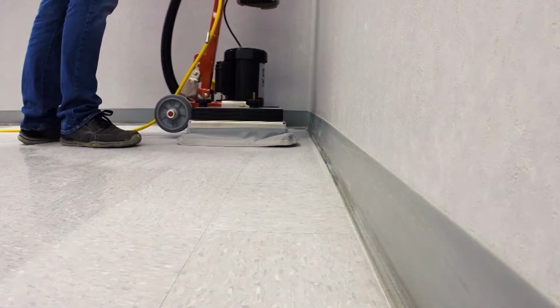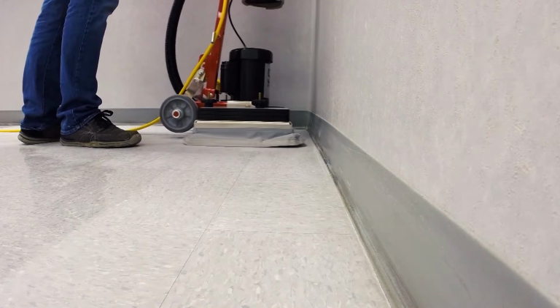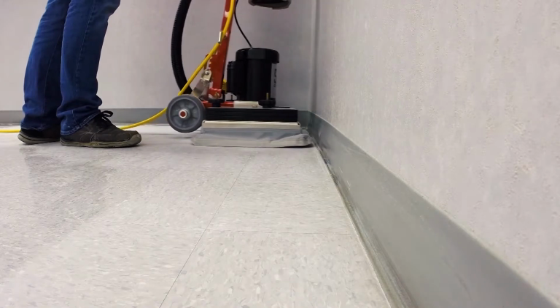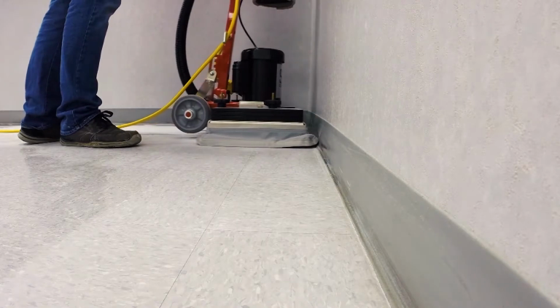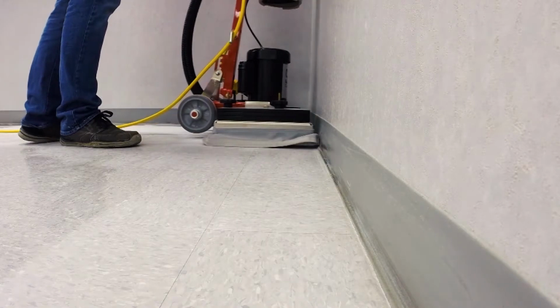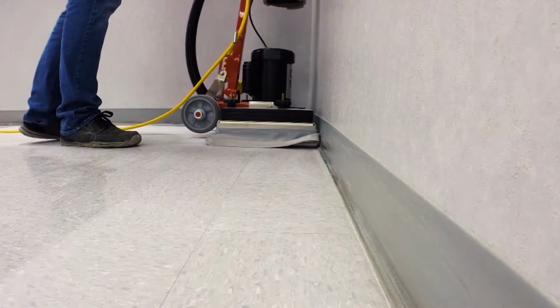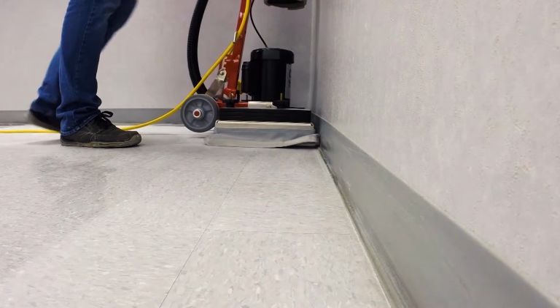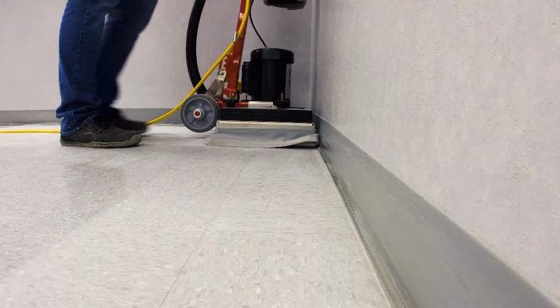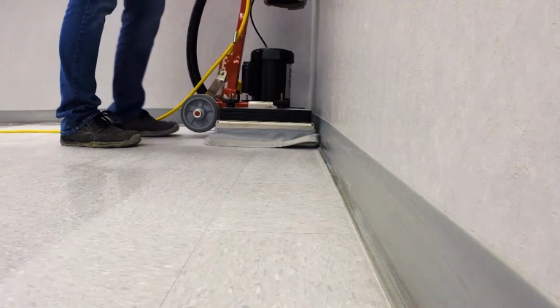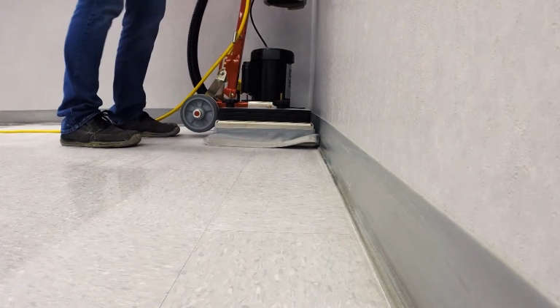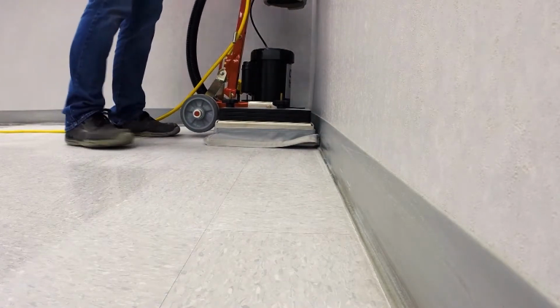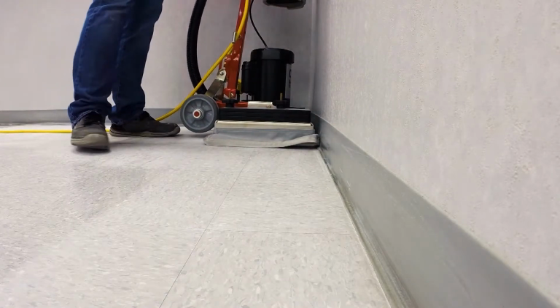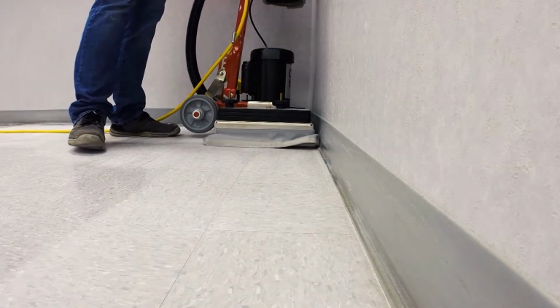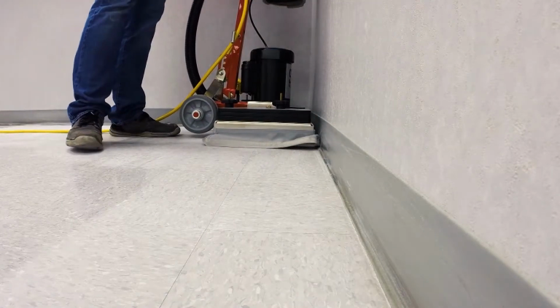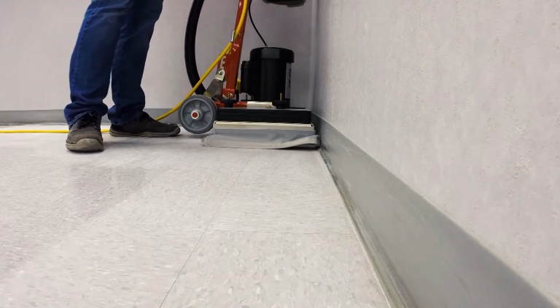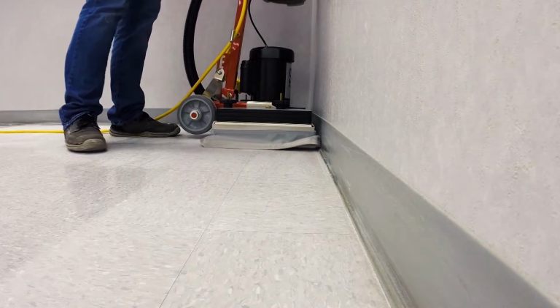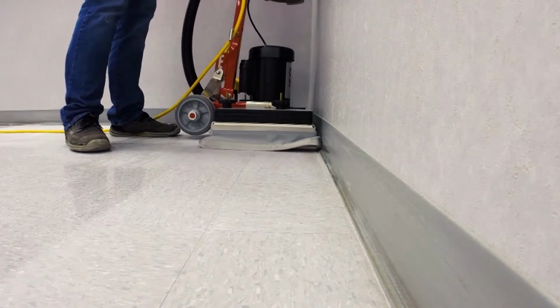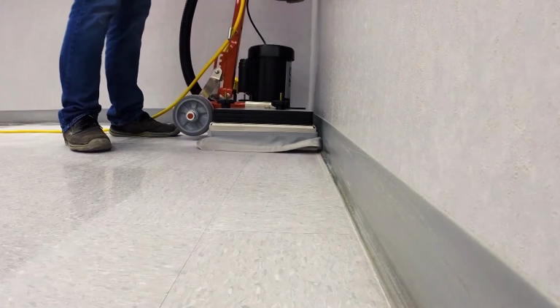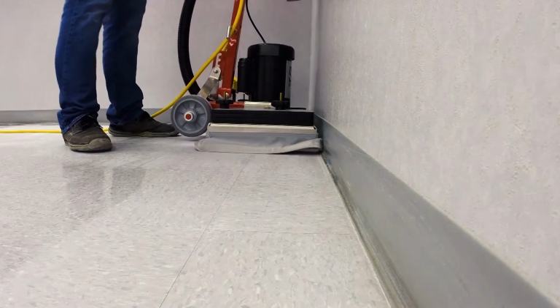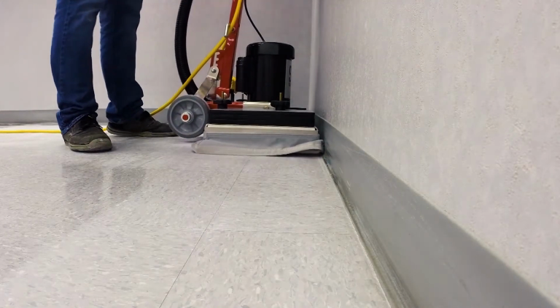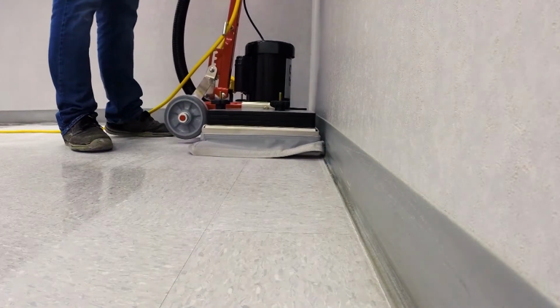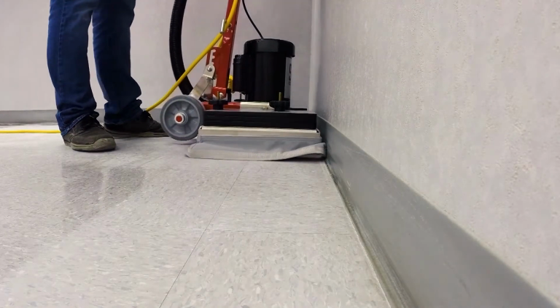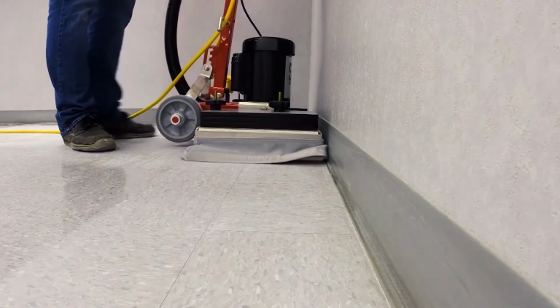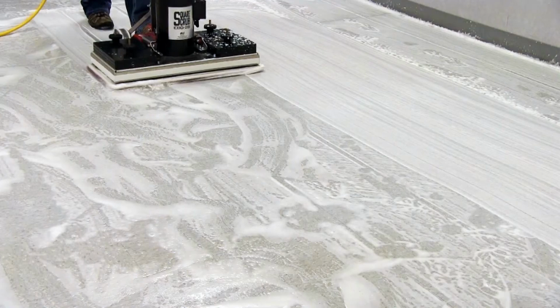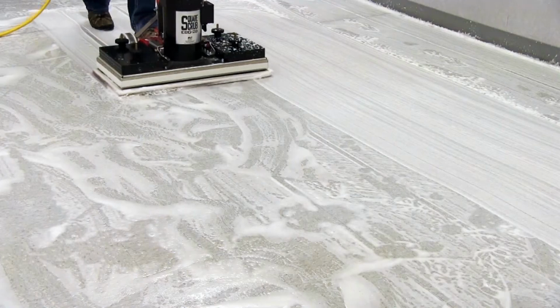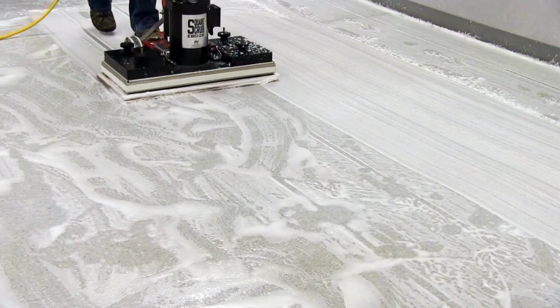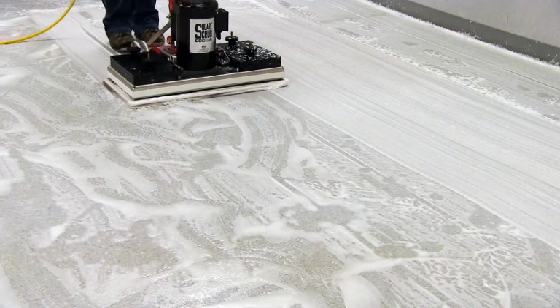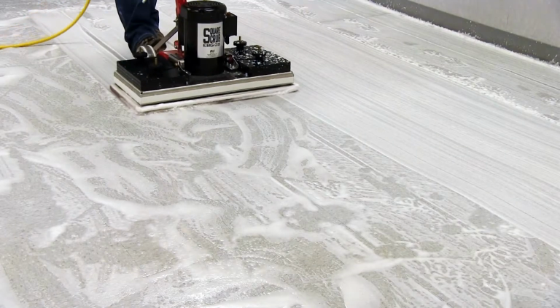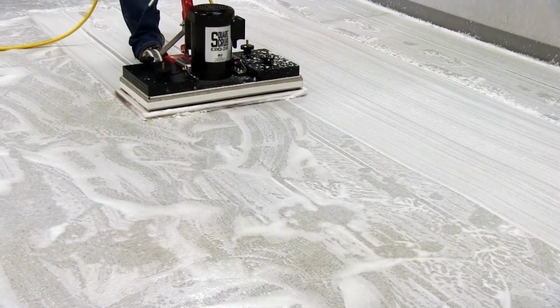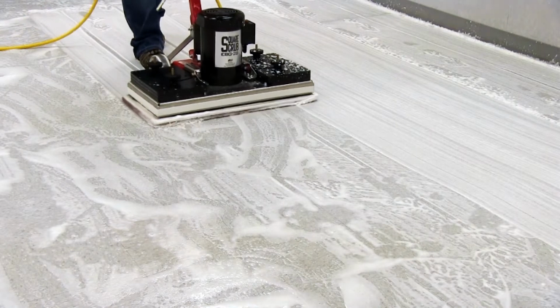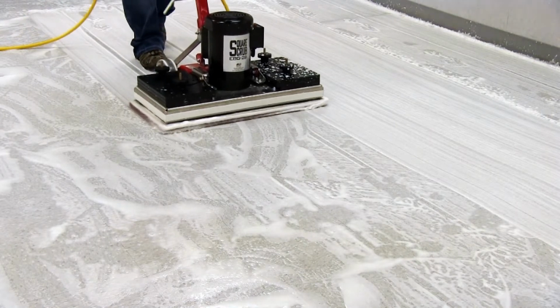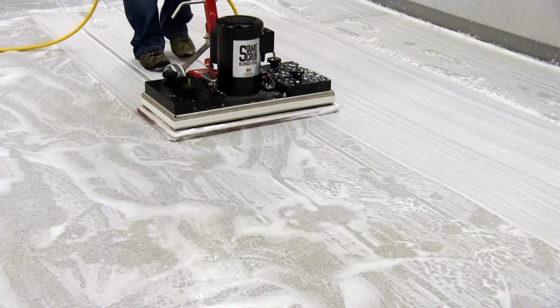Other uses for the EBG-28 include cleaning tile and grout, screening gym floors, sanding decks and floors, and more.